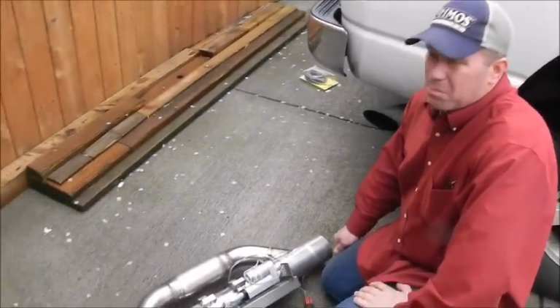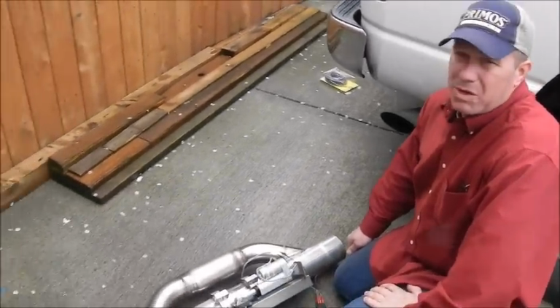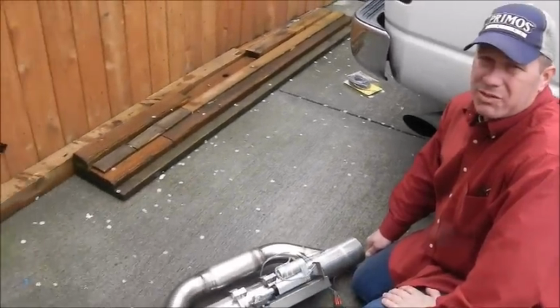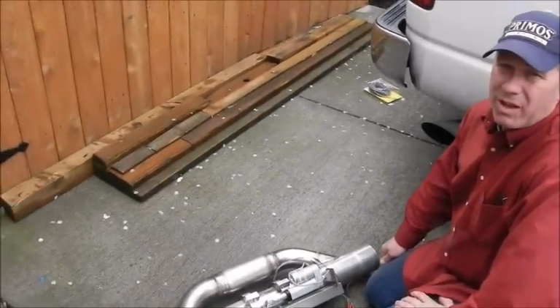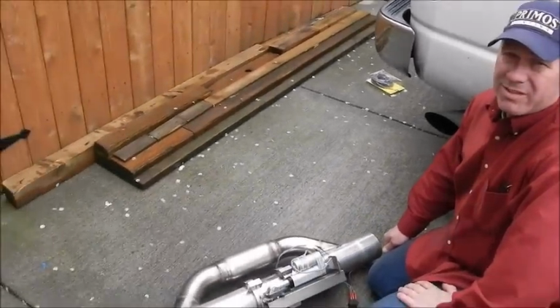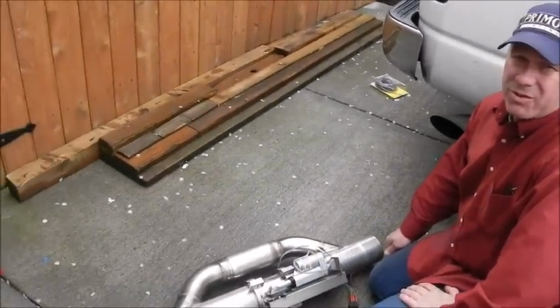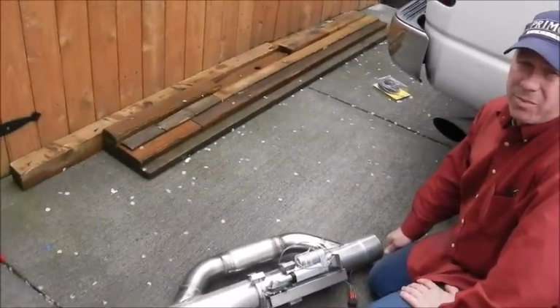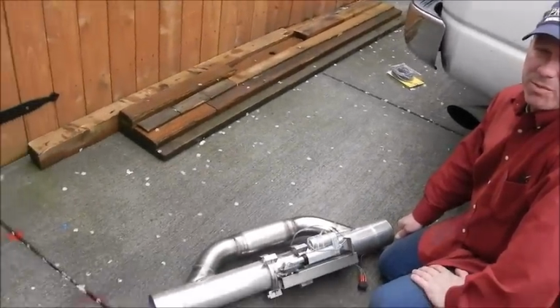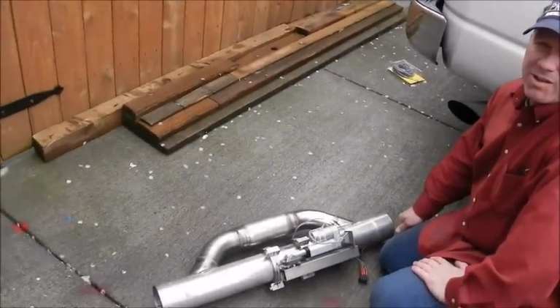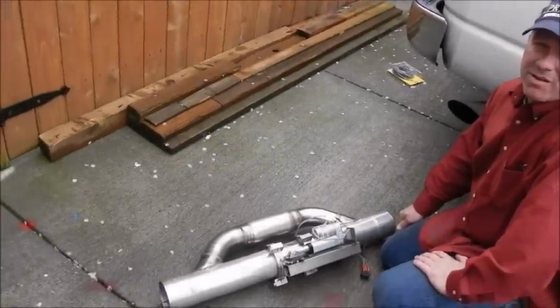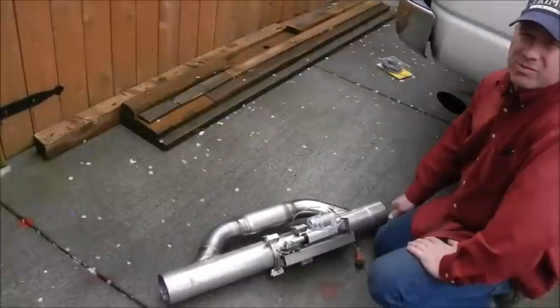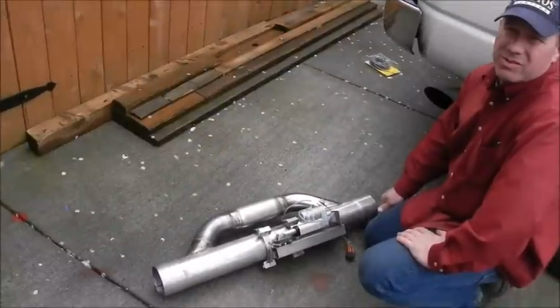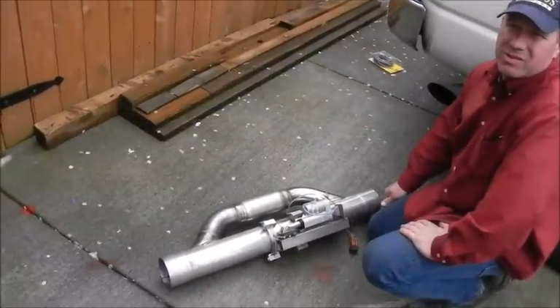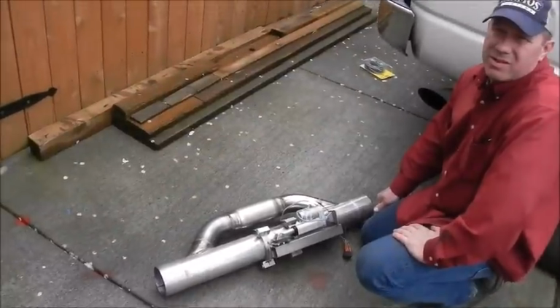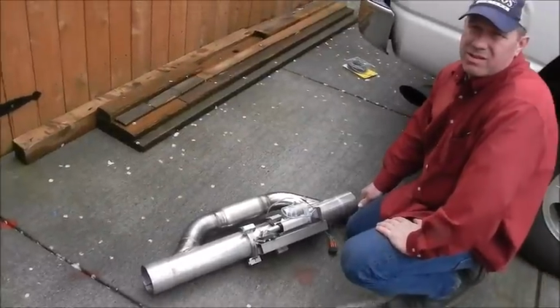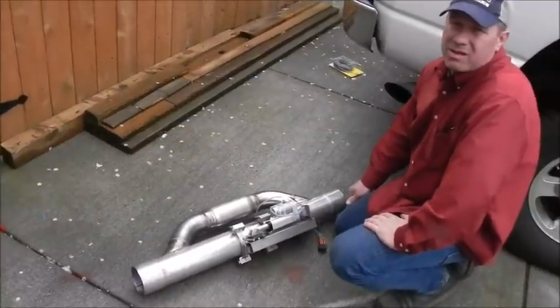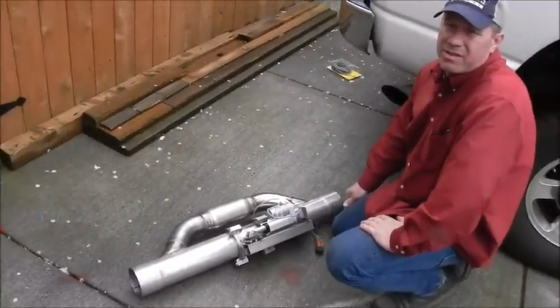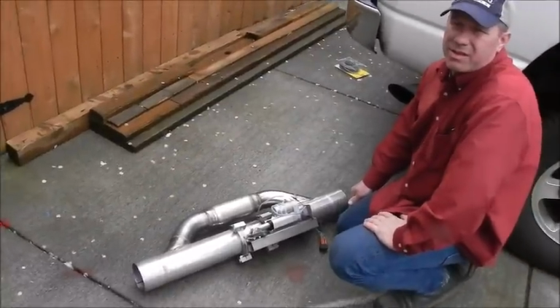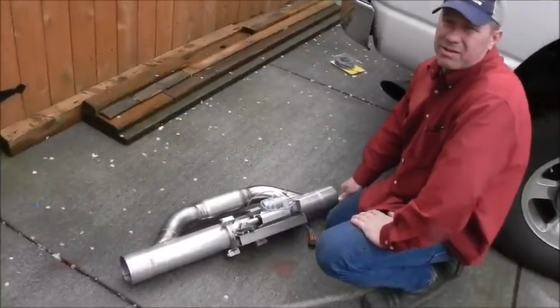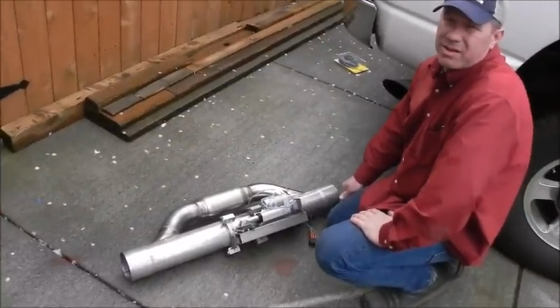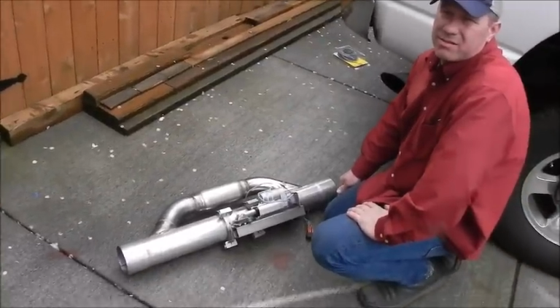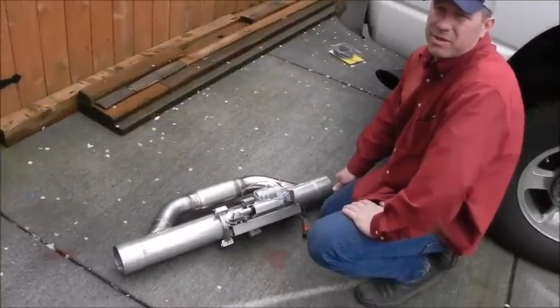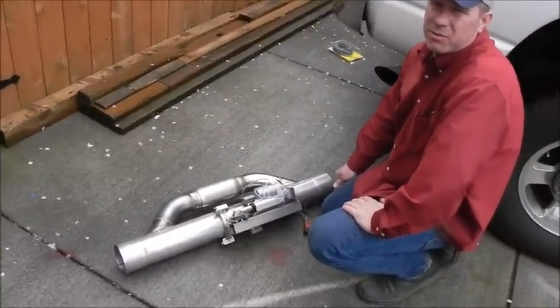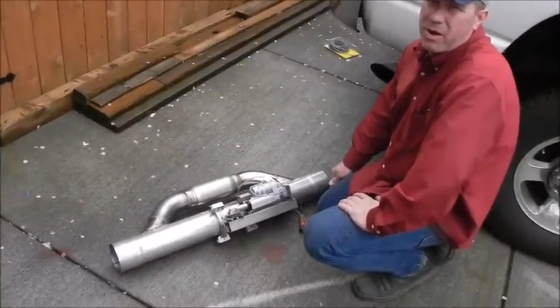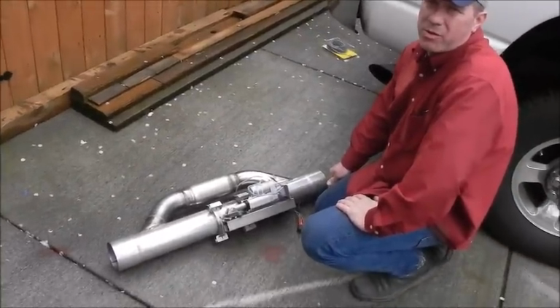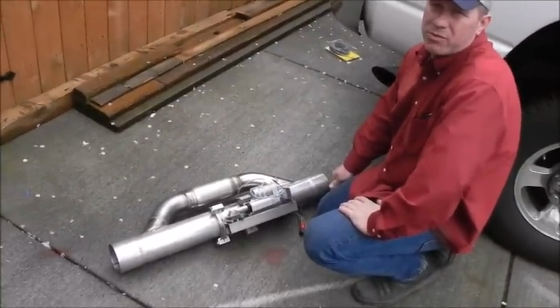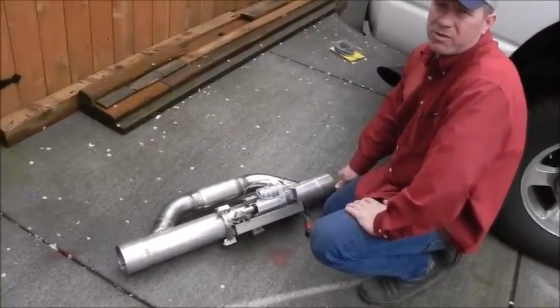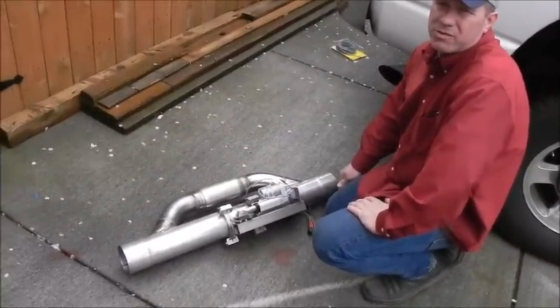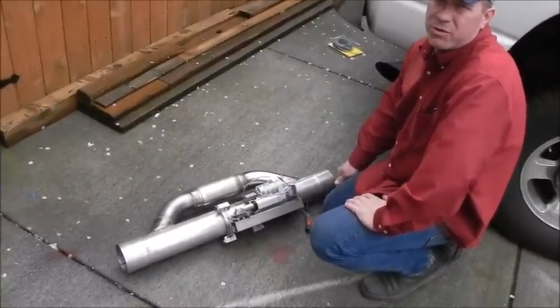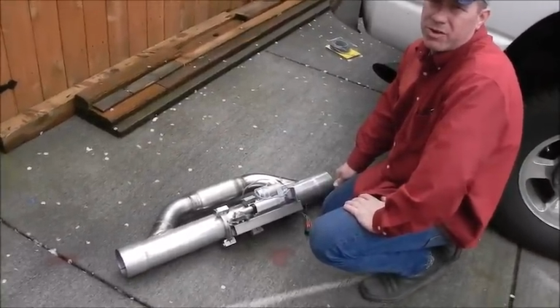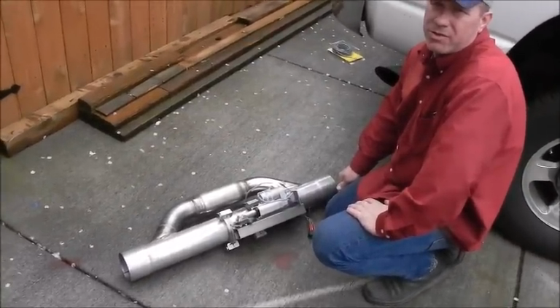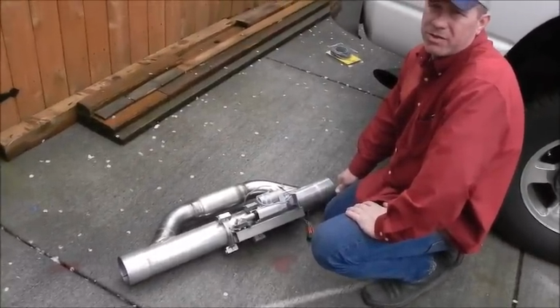But I do like the straight pipe at times. I think it does add some extra power with the tuner and everything.